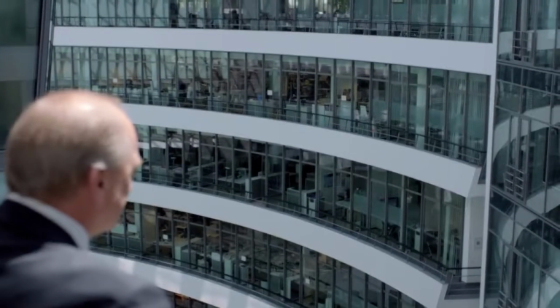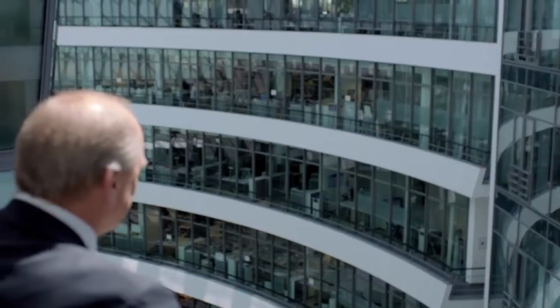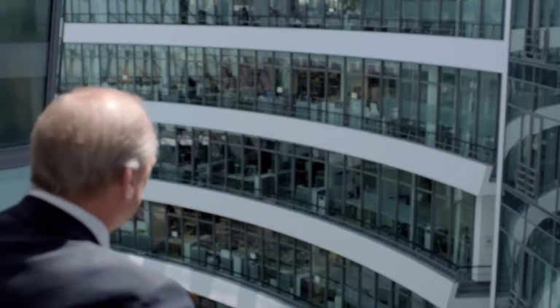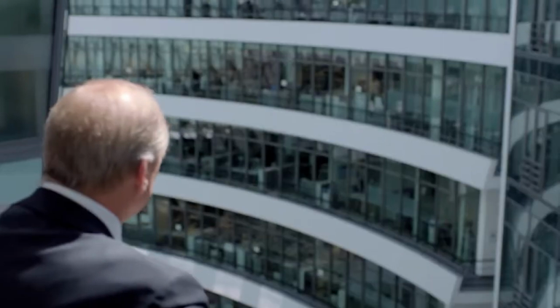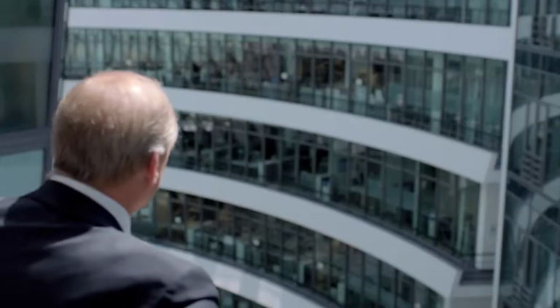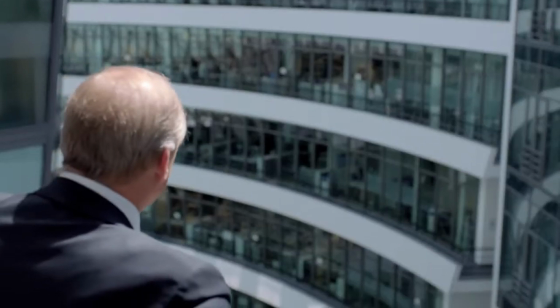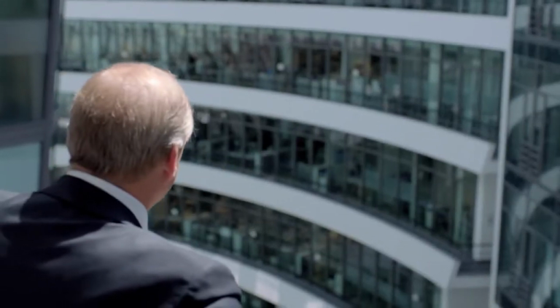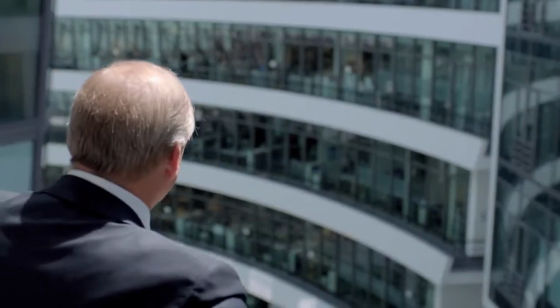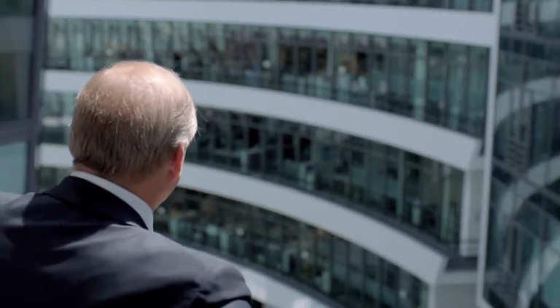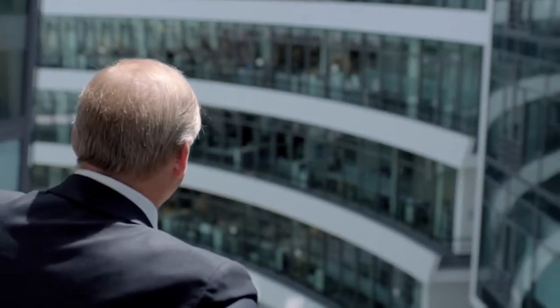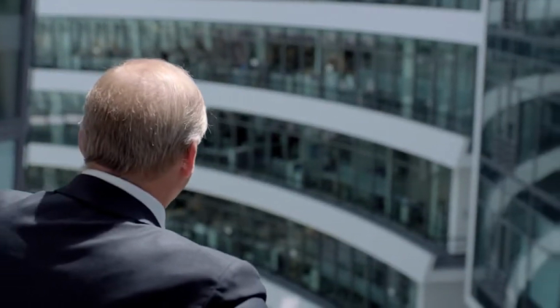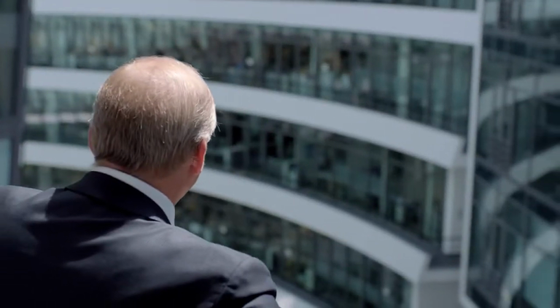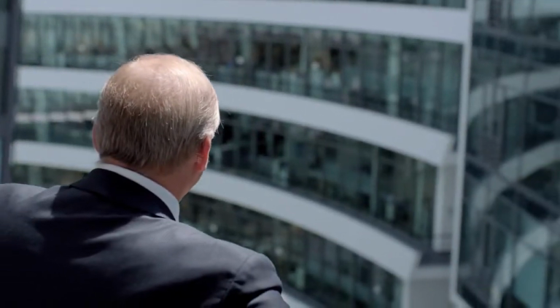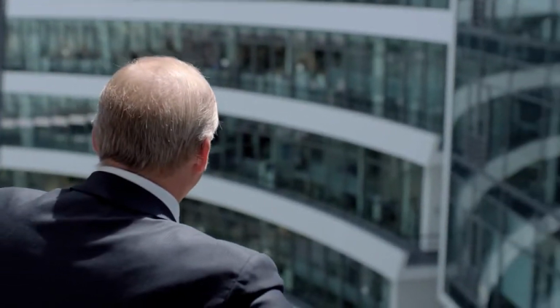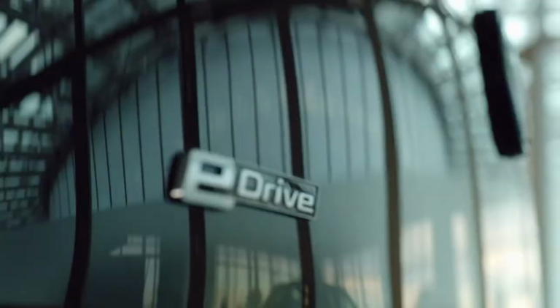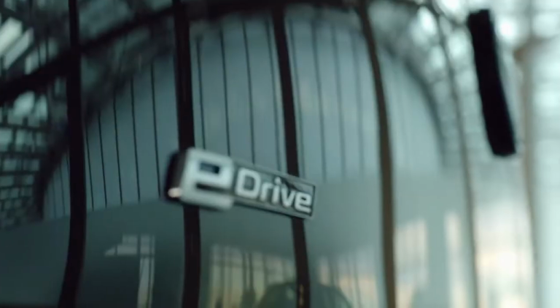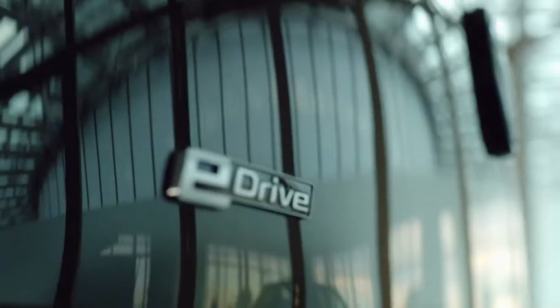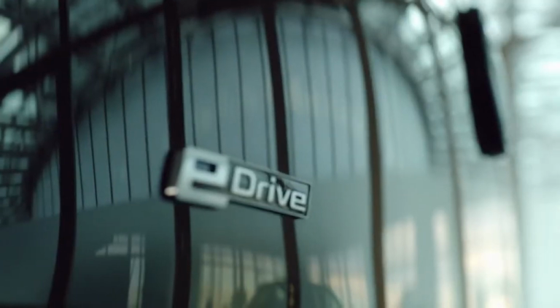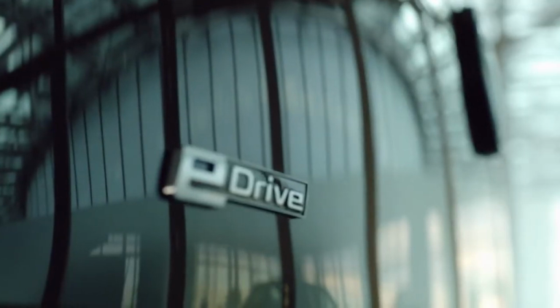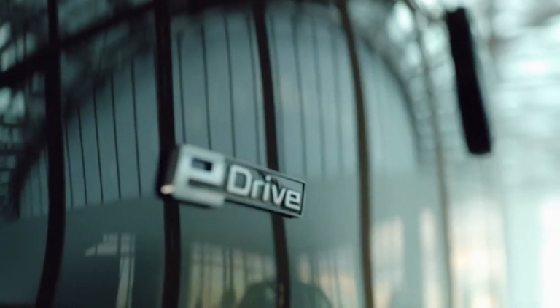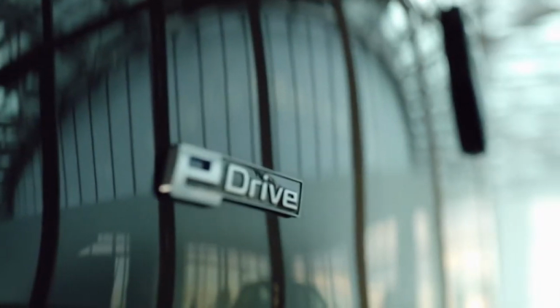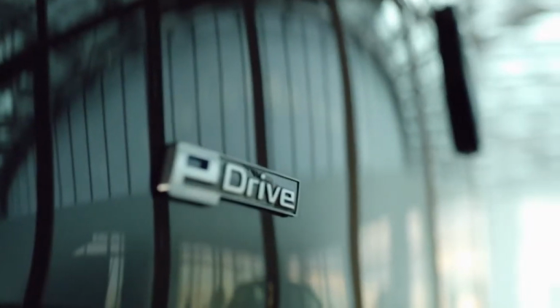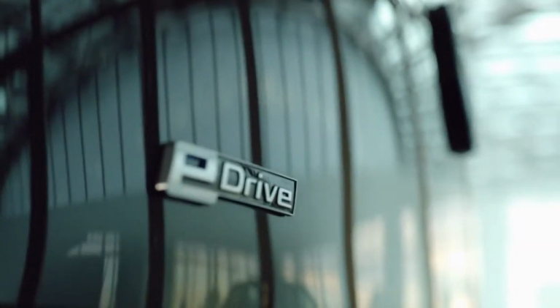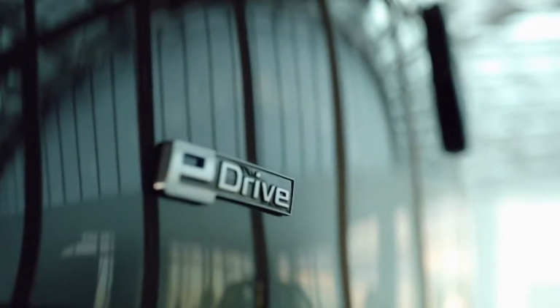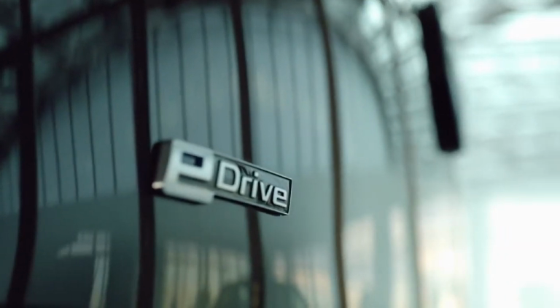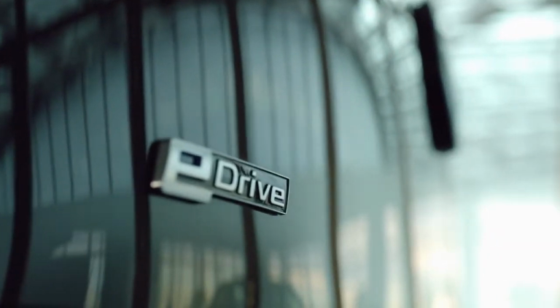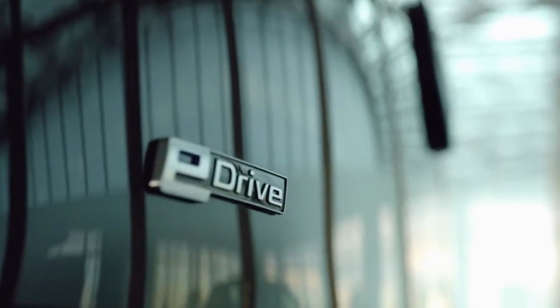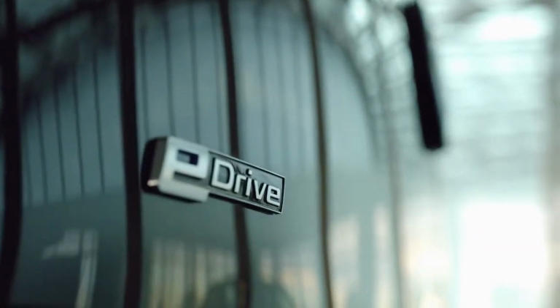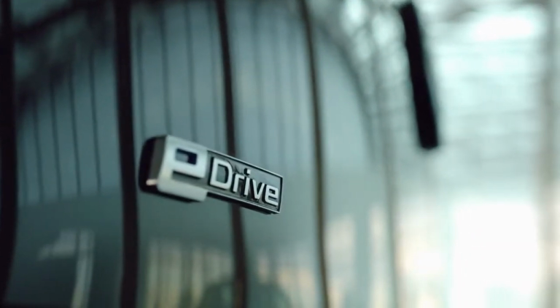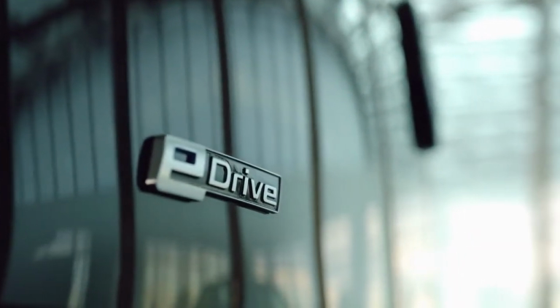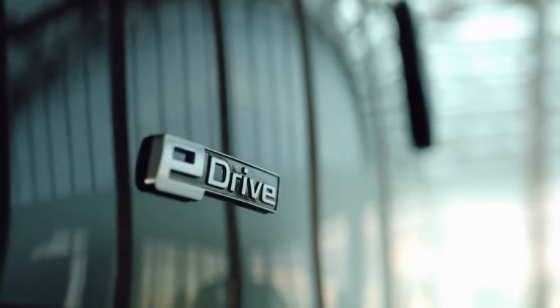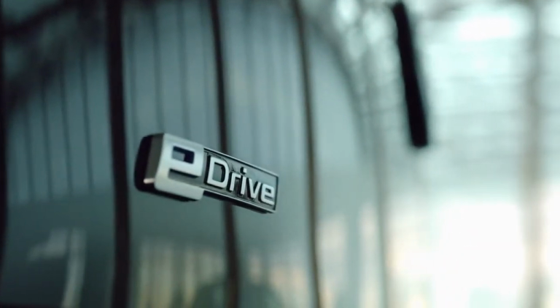At the BMW Group, we are not just working on combustion engines. My colleagues are working very successfully in some quite new areas.